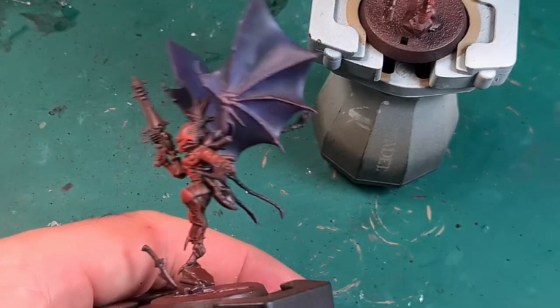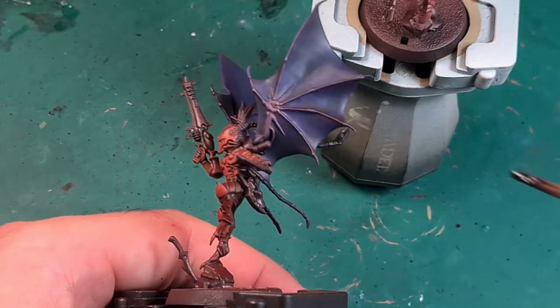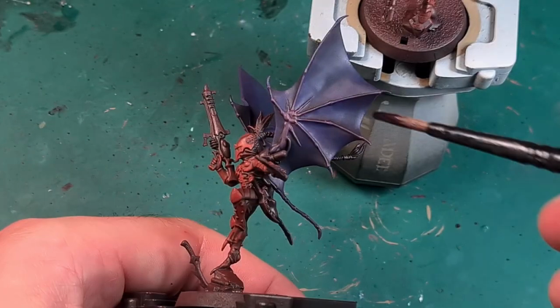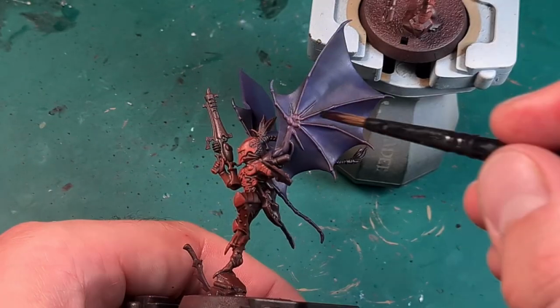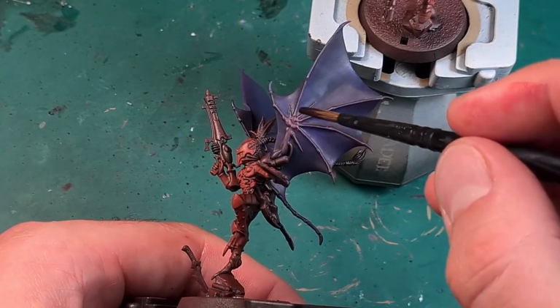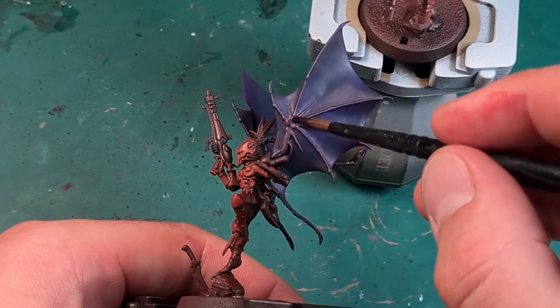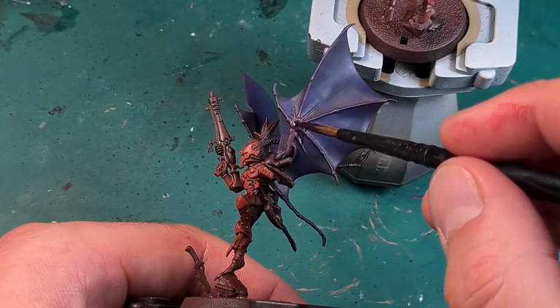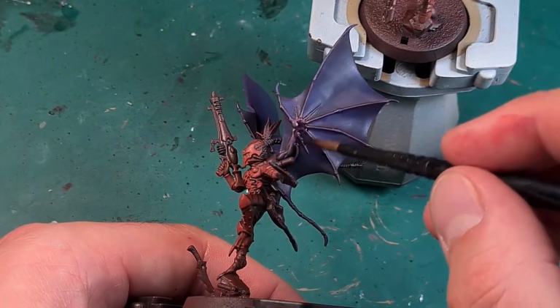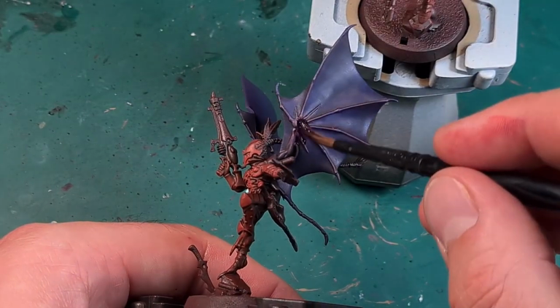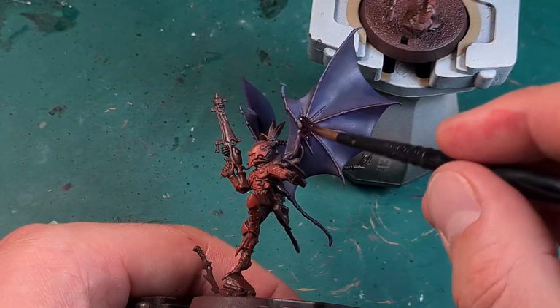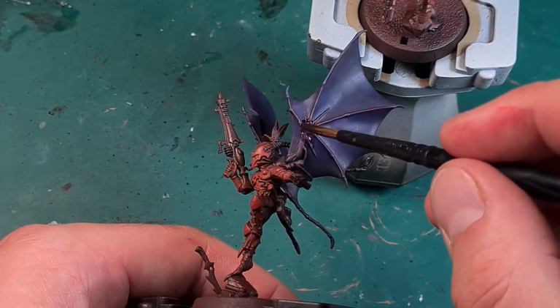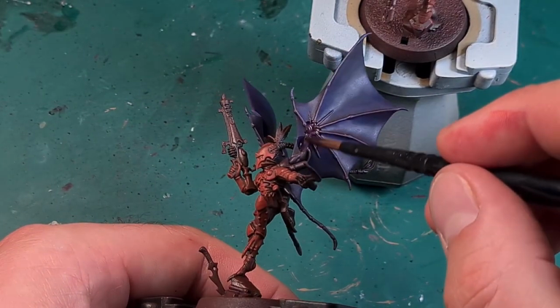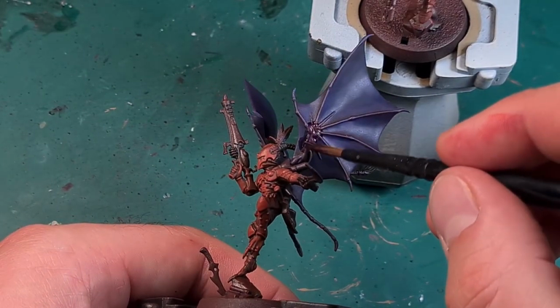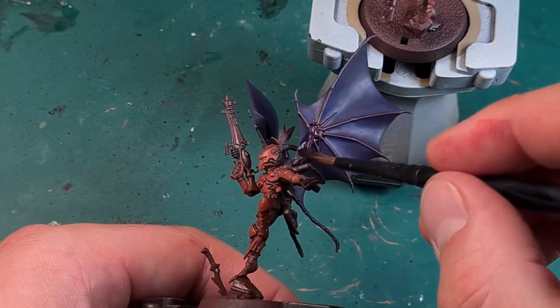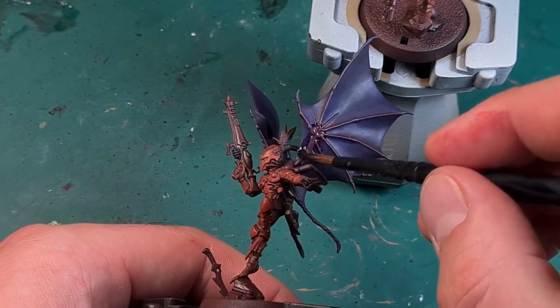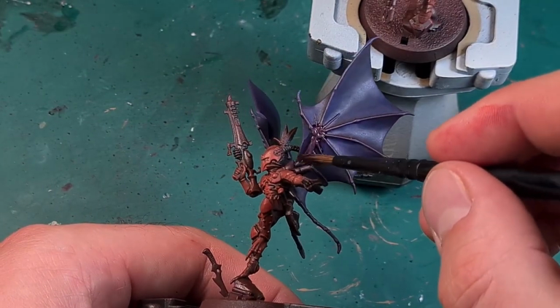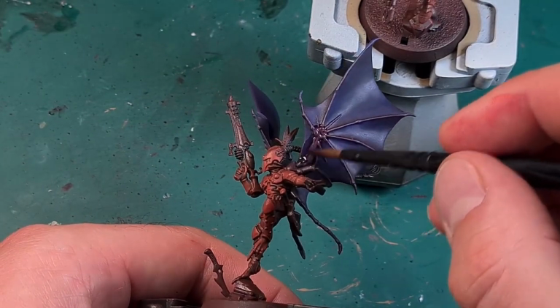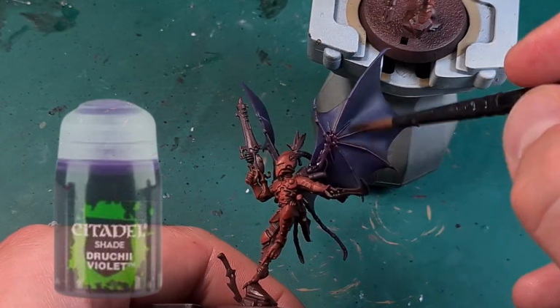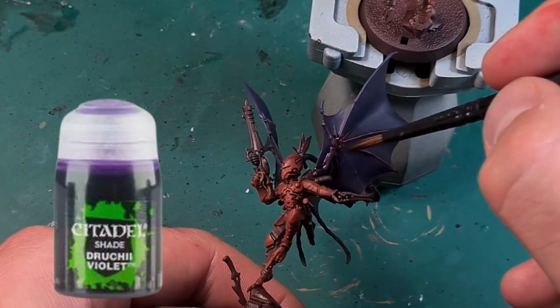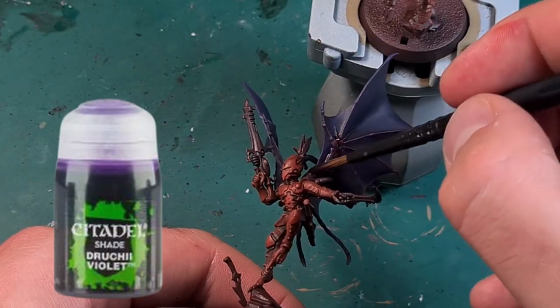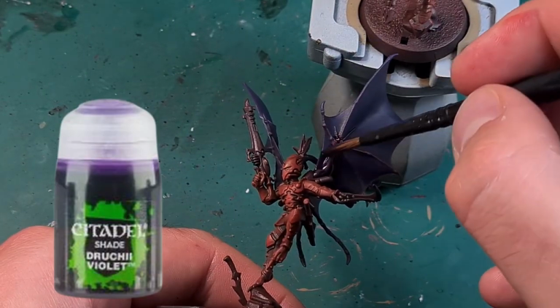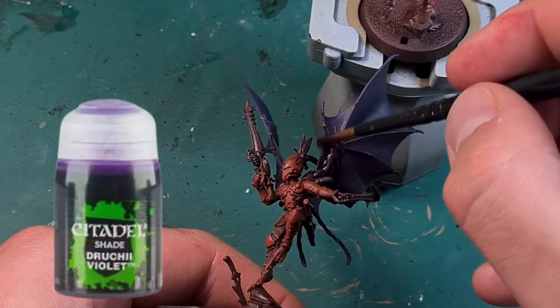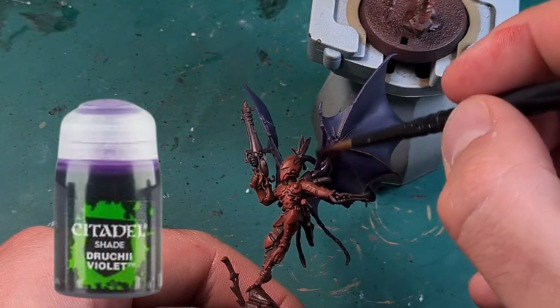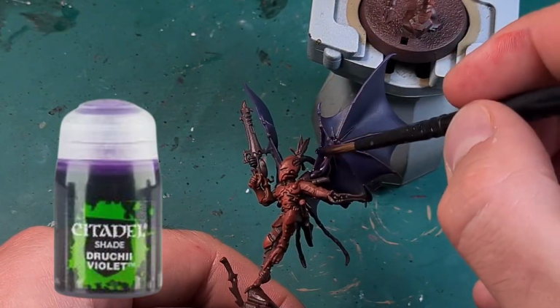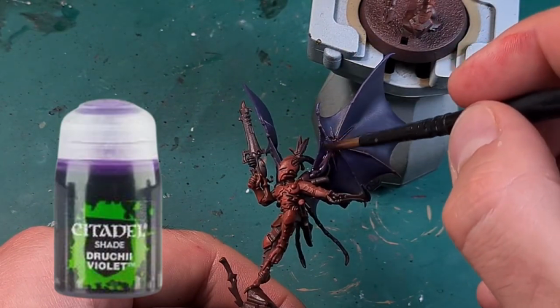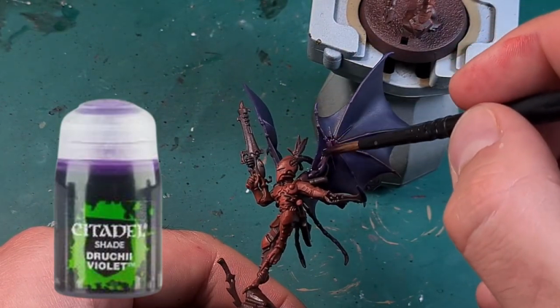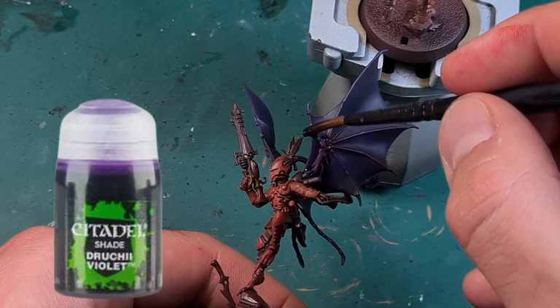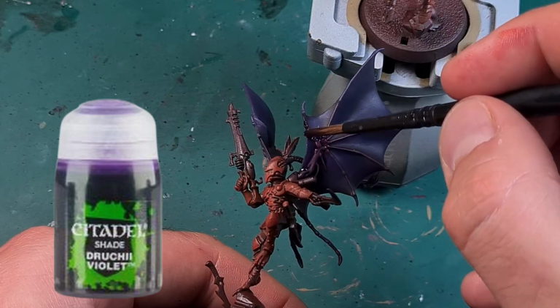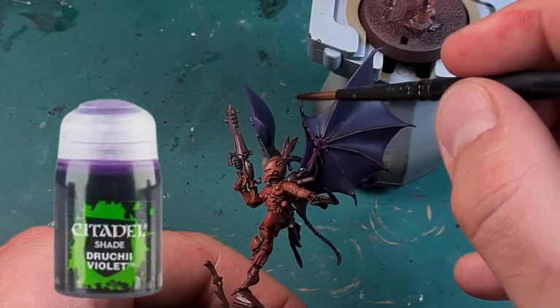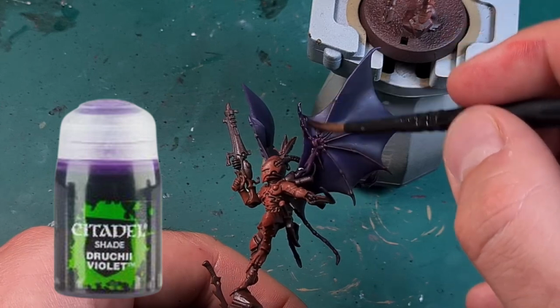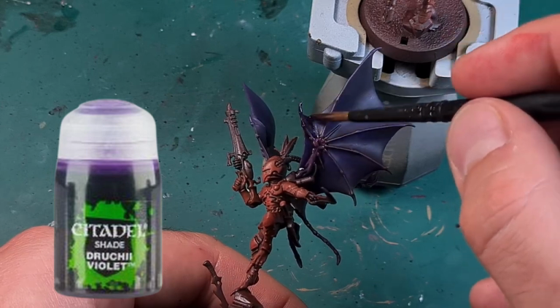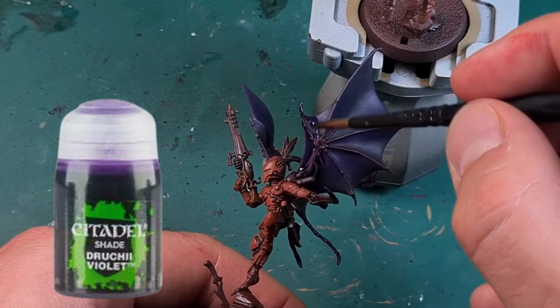In order to bring all the colors together better, I completely shade both types of wings with Druchii Violet.